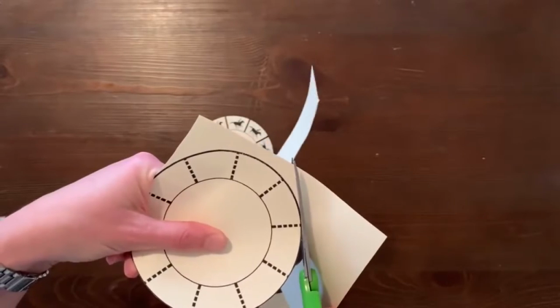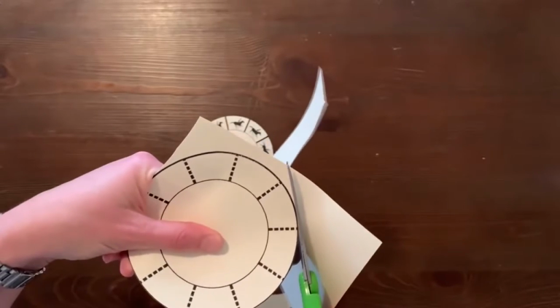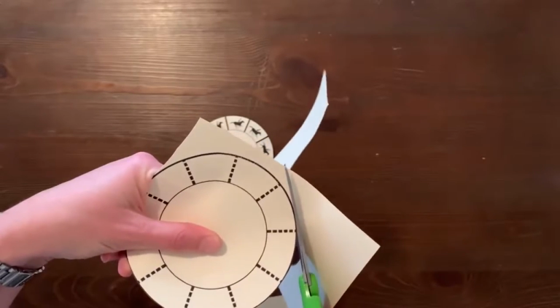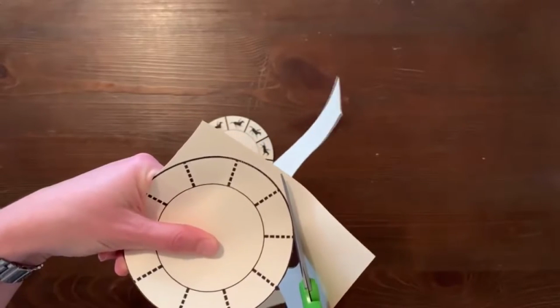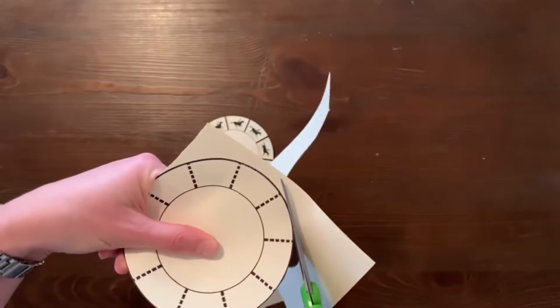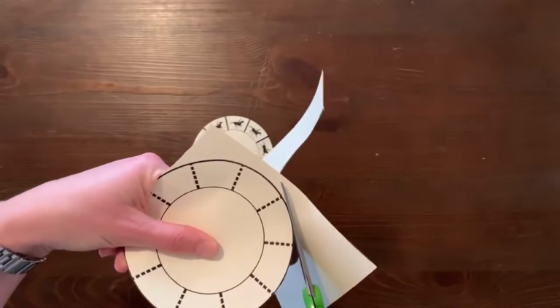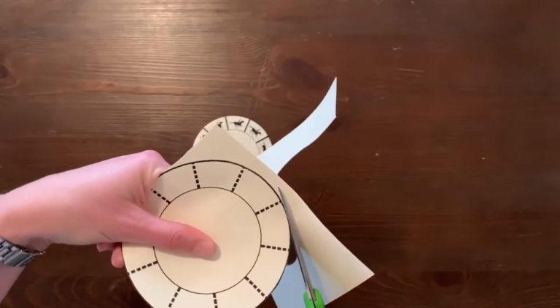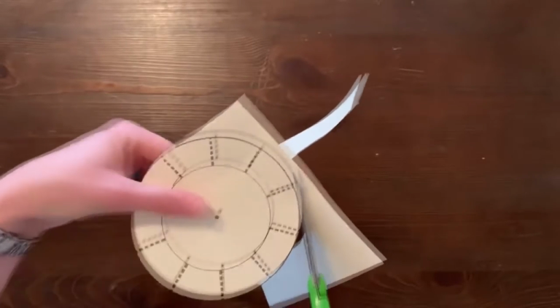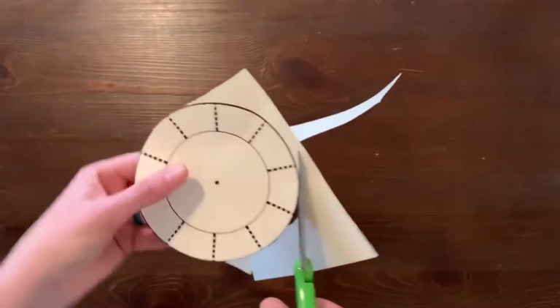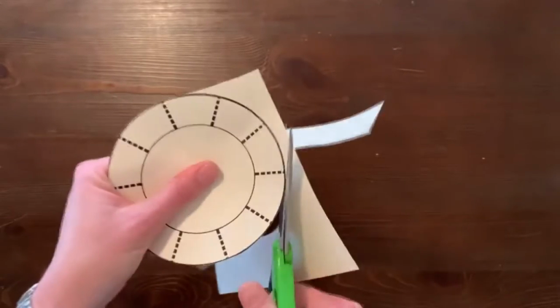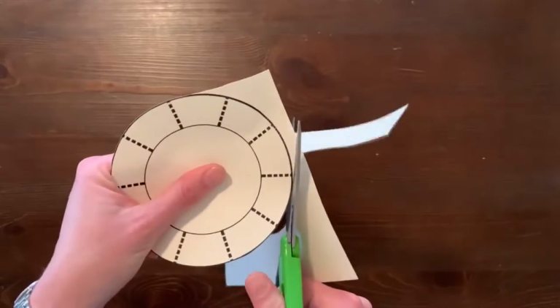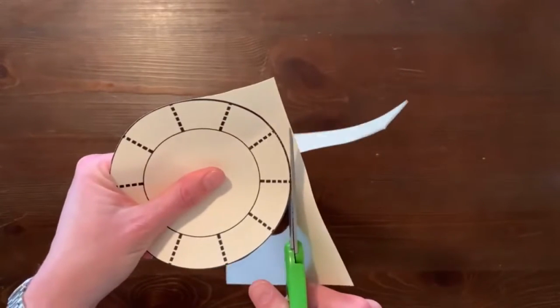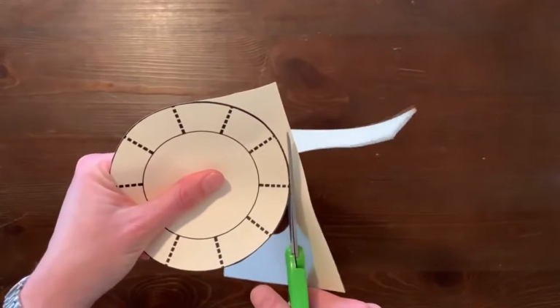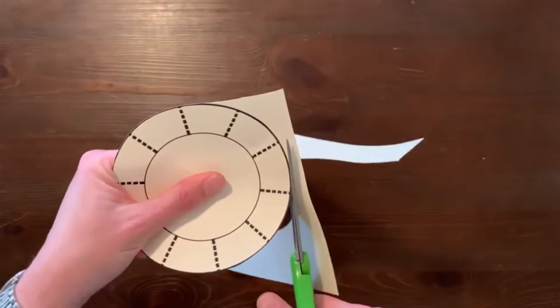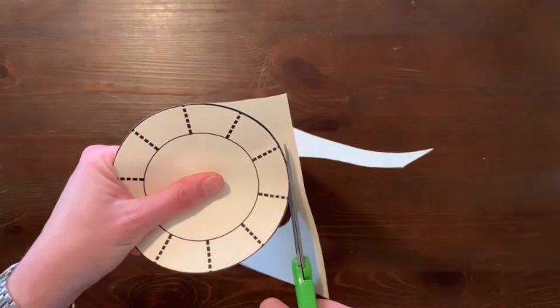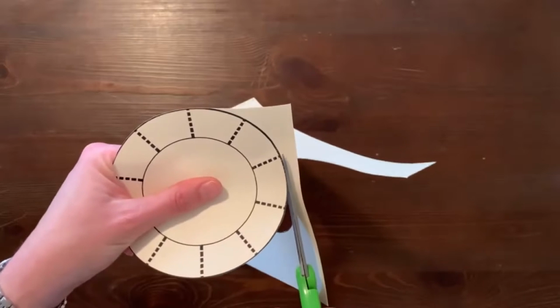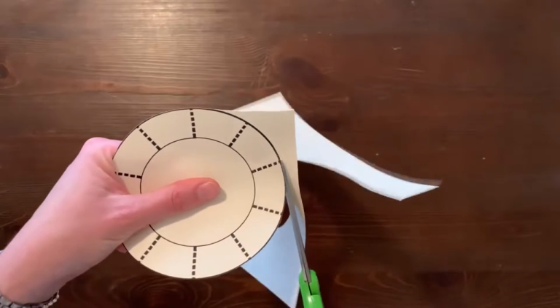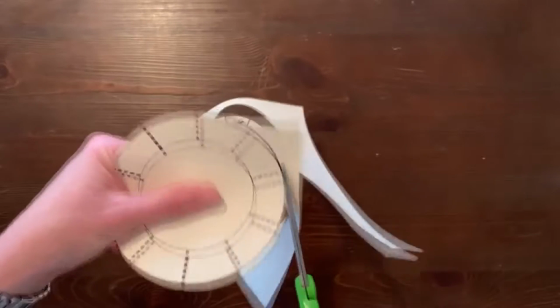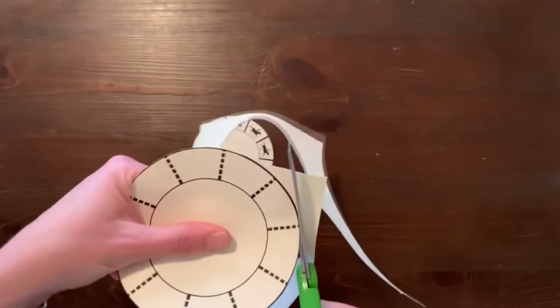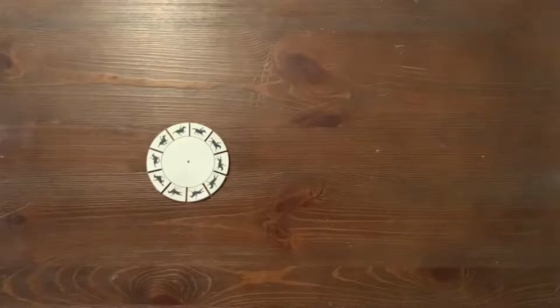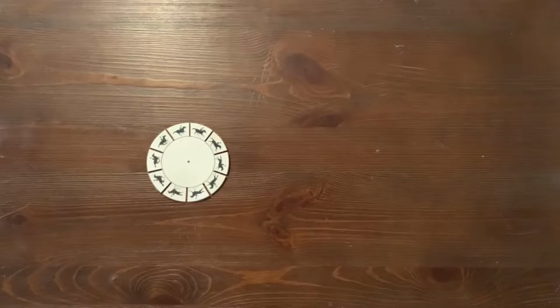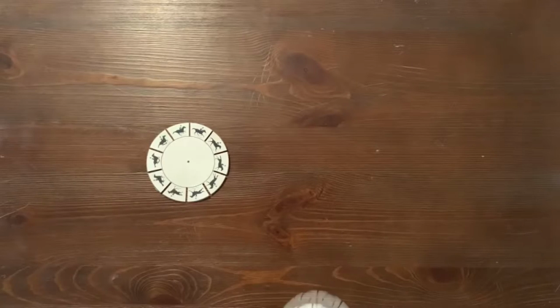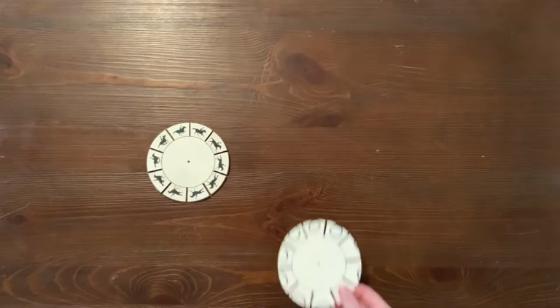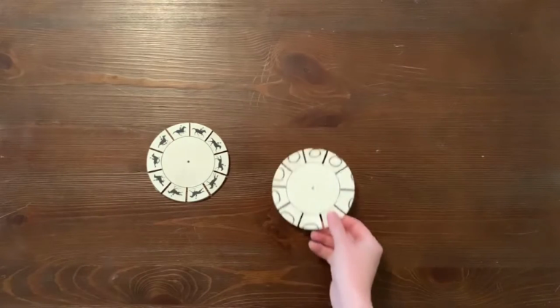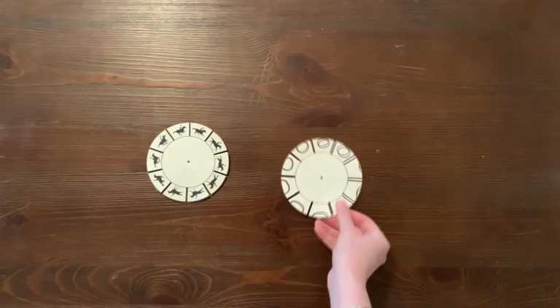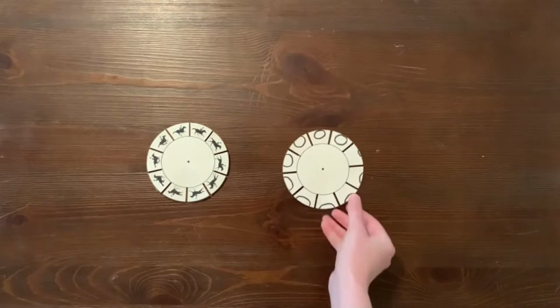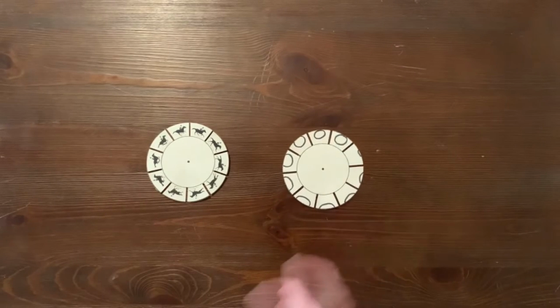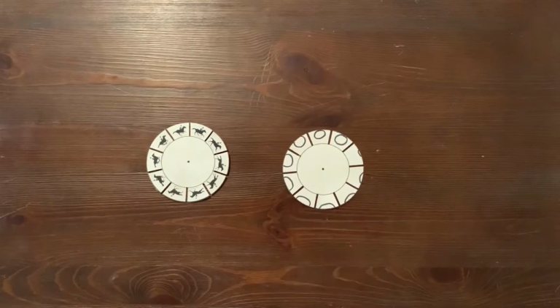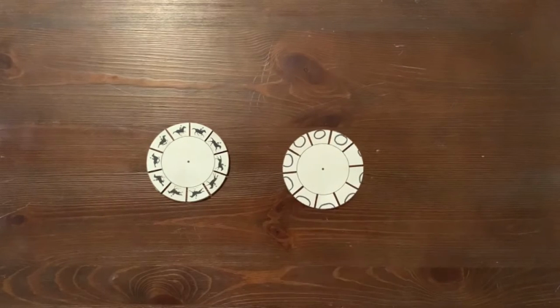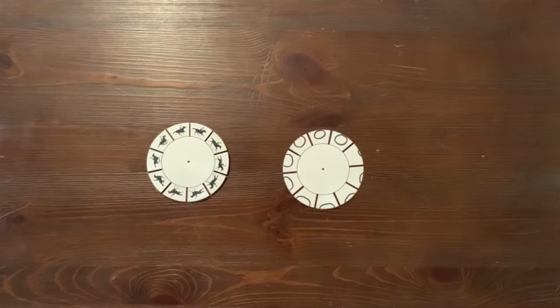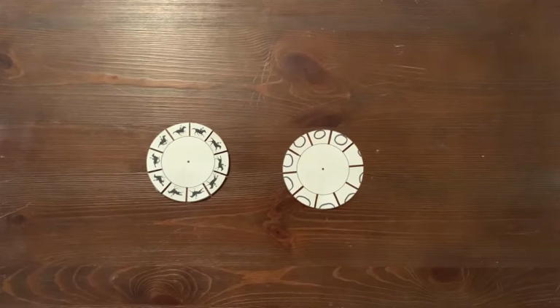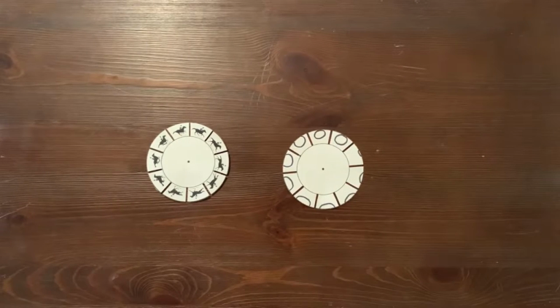If you want to draw your own design, draw it in the spaces of the blank template using a pencil first, then trace over it with a dark pen or marker.